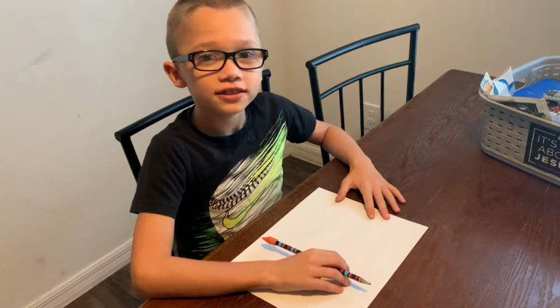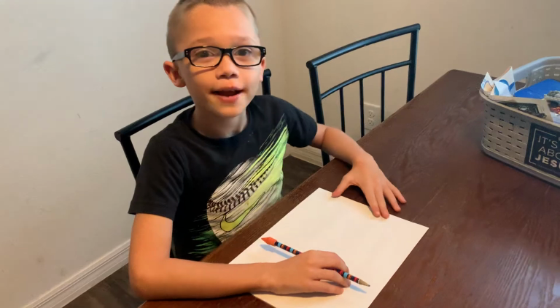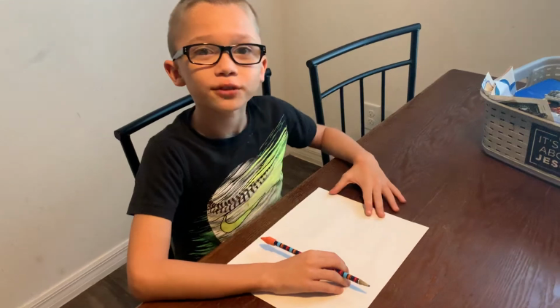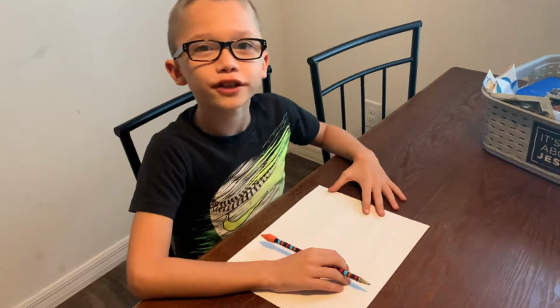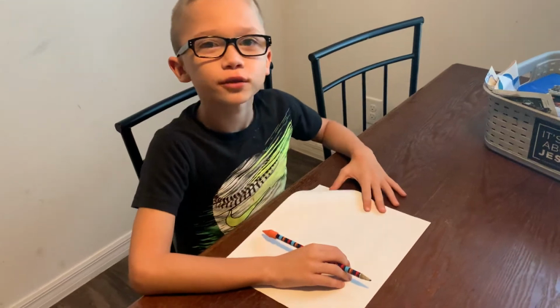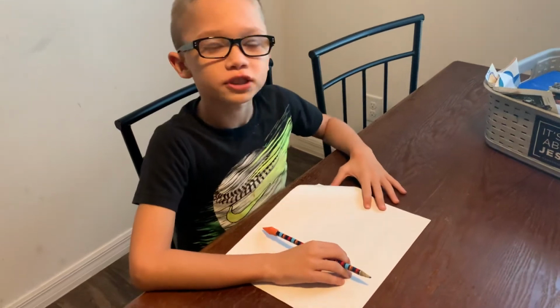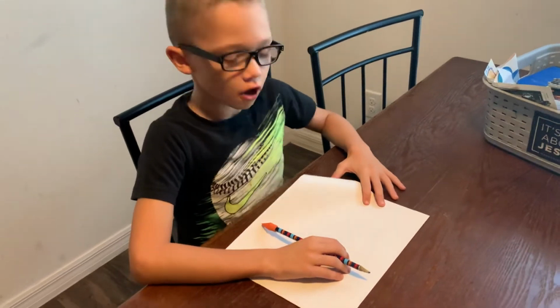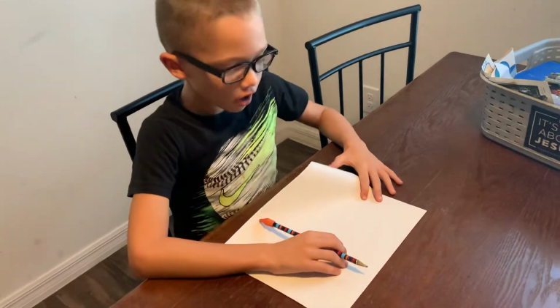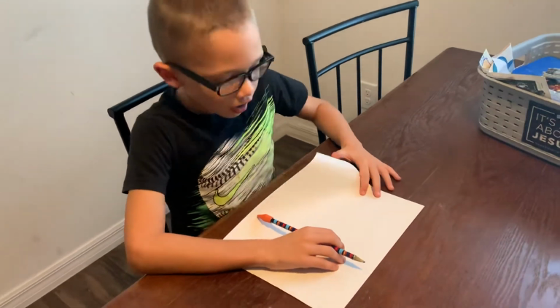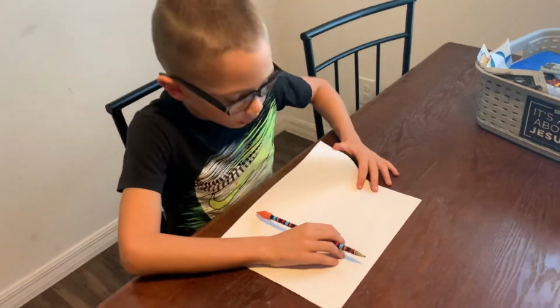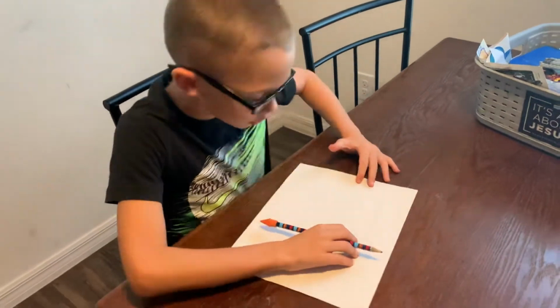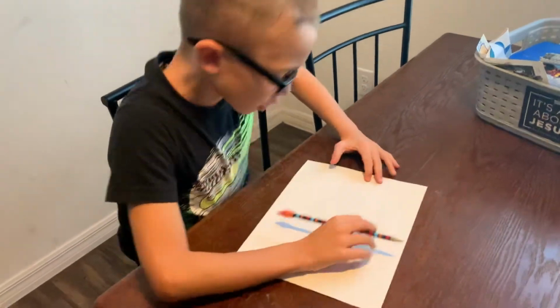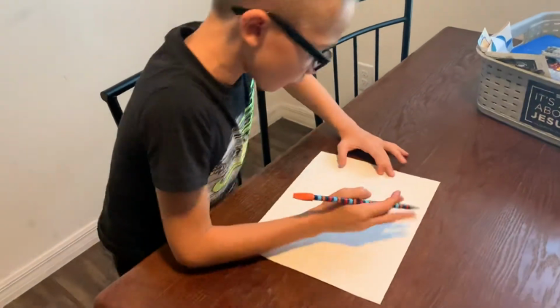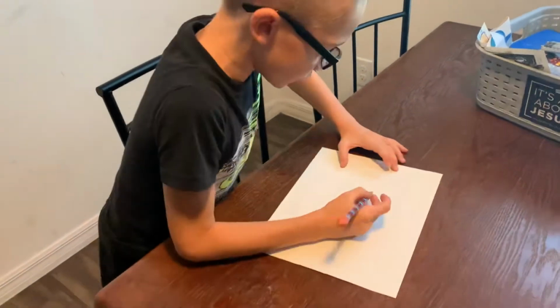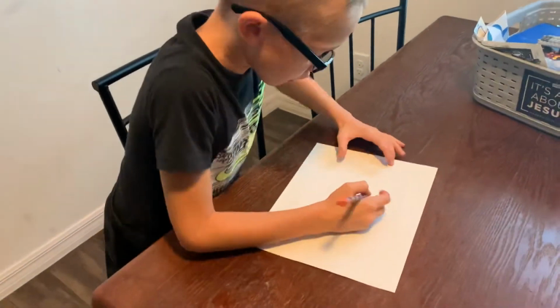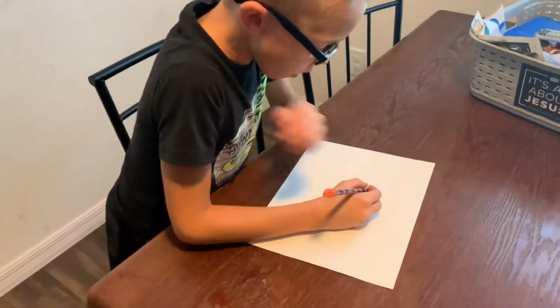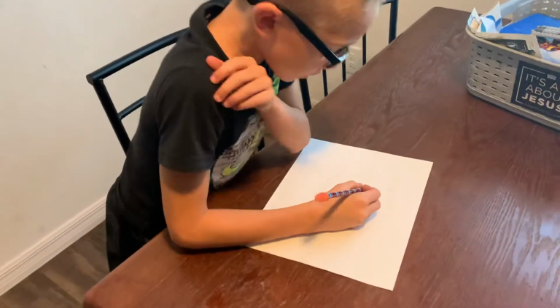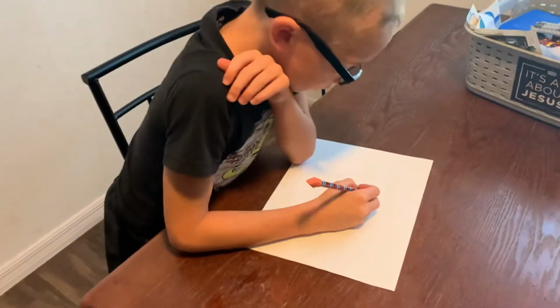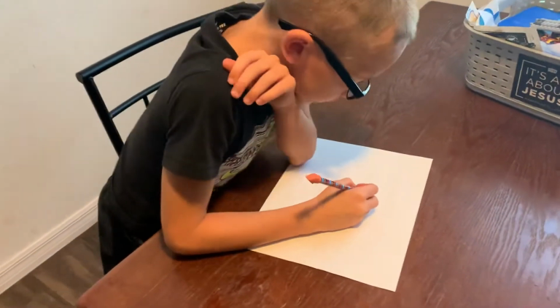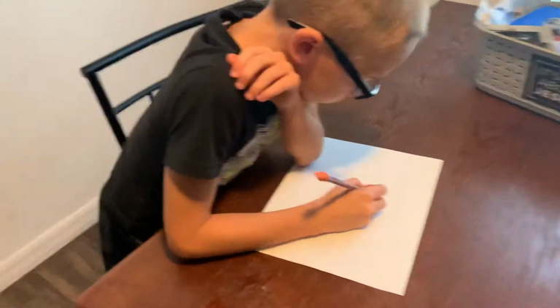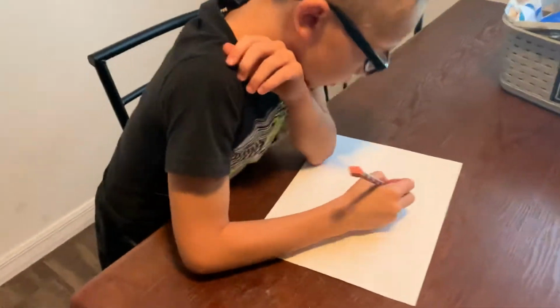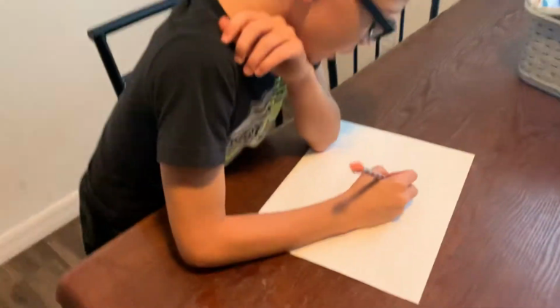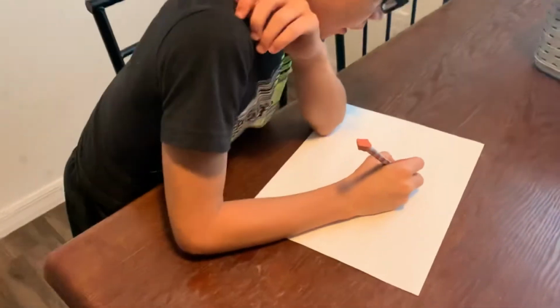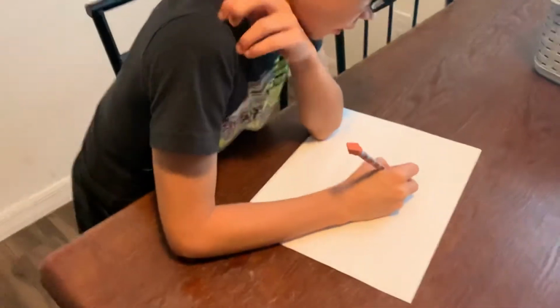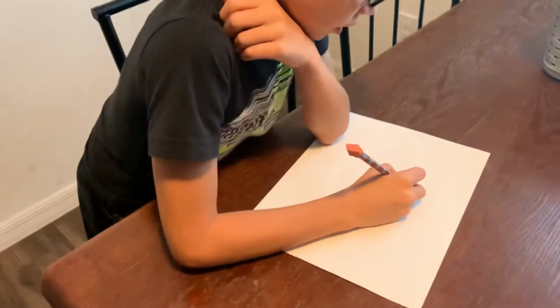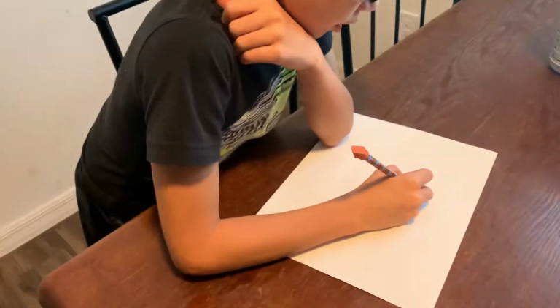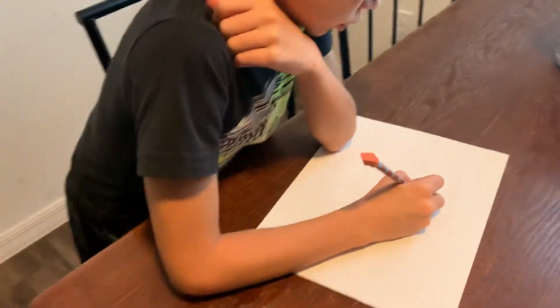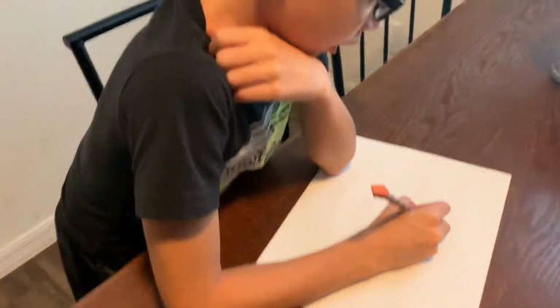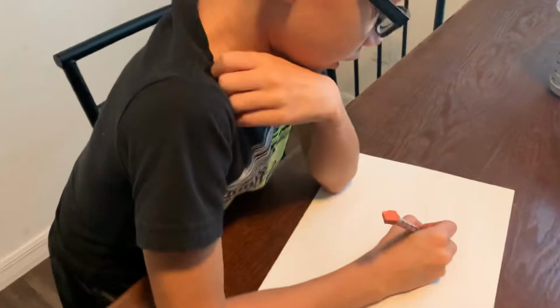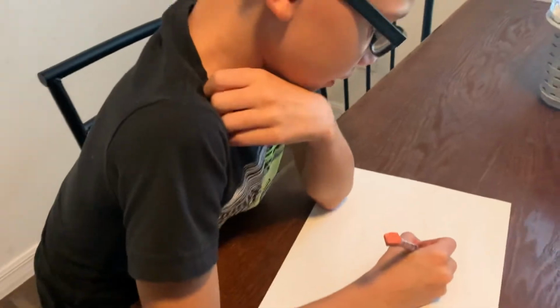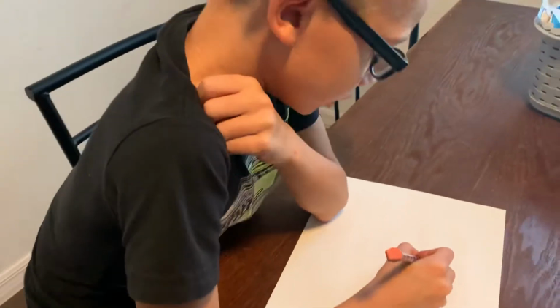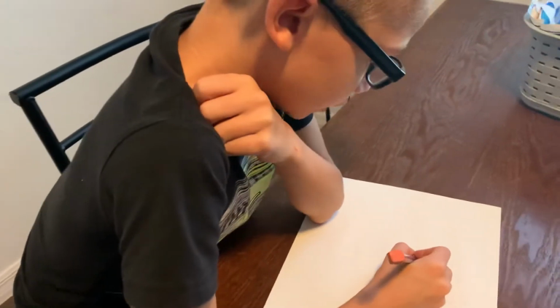Today we're going to do a how-to-draw video. Let's learn how to draw a dragon.